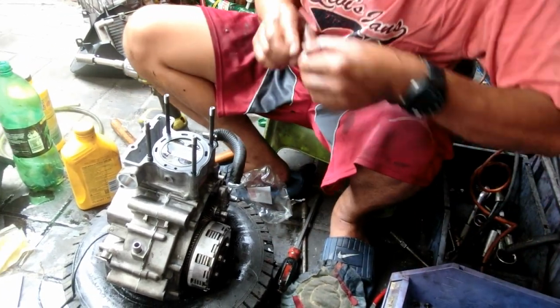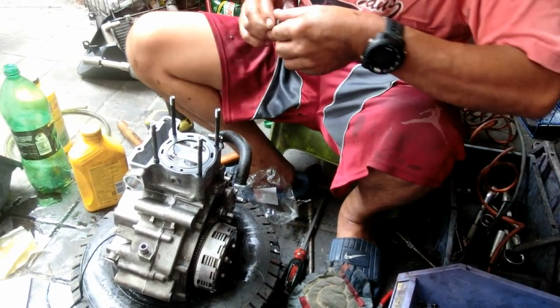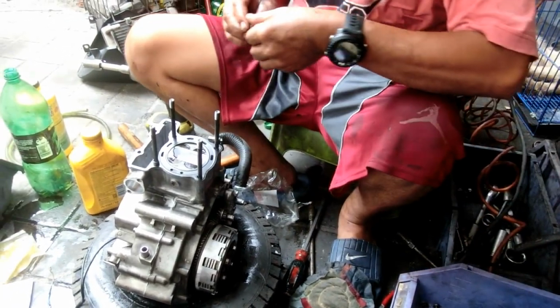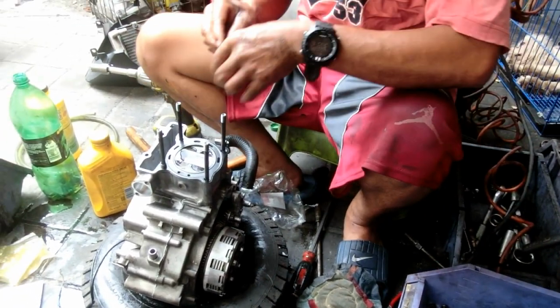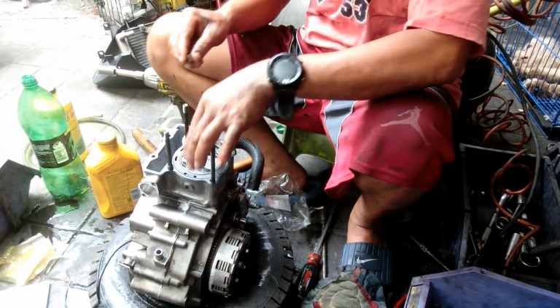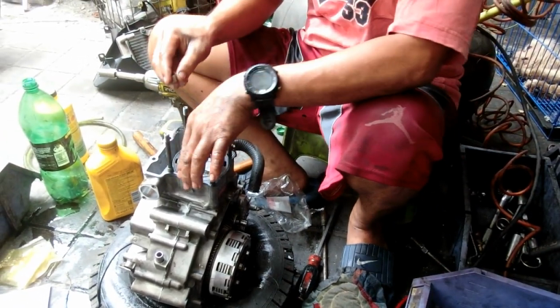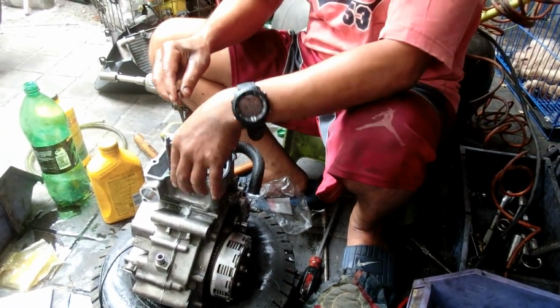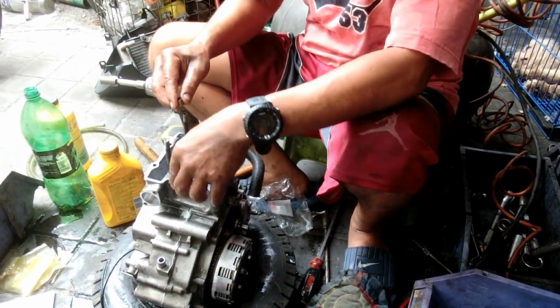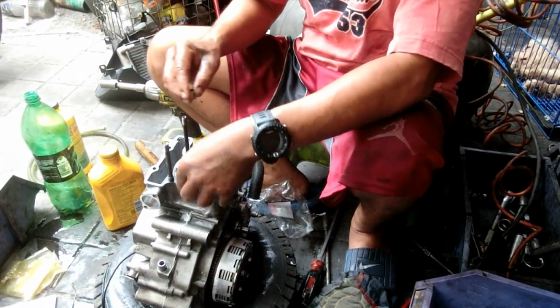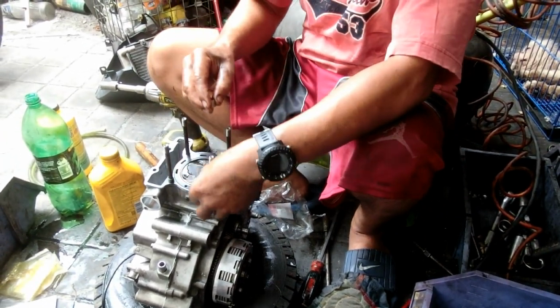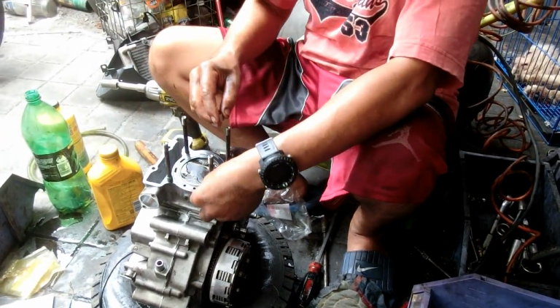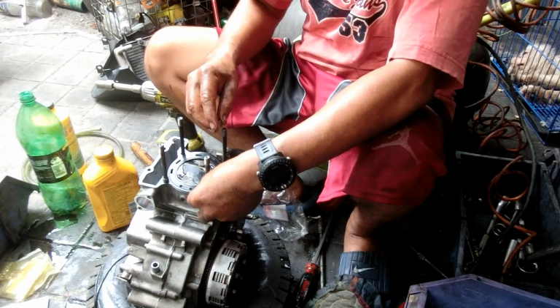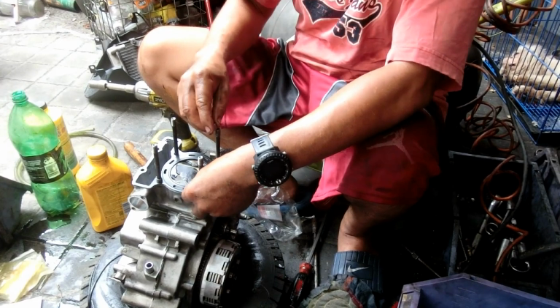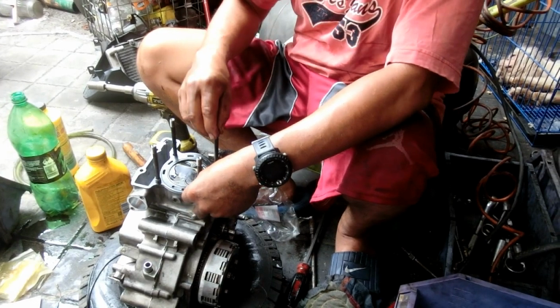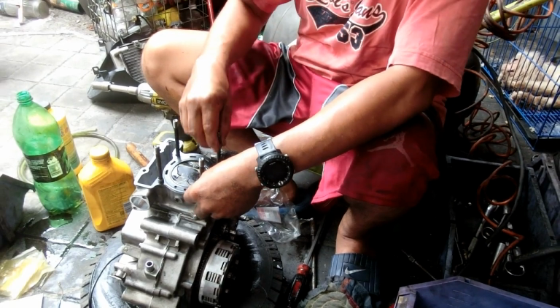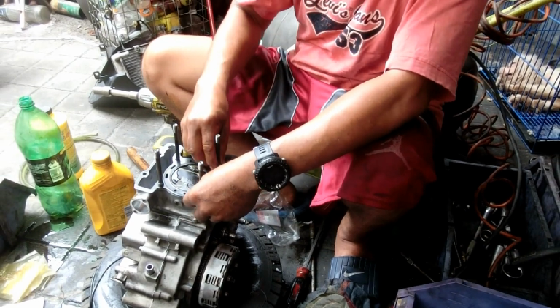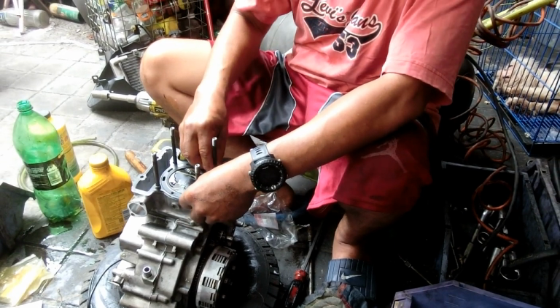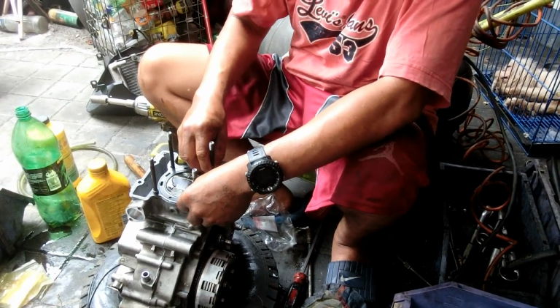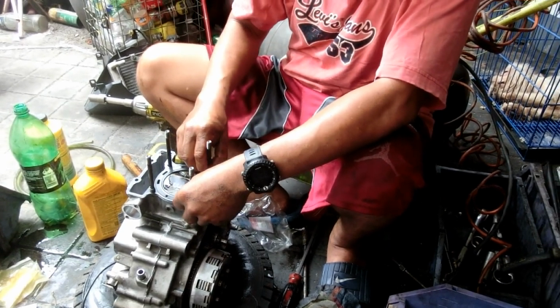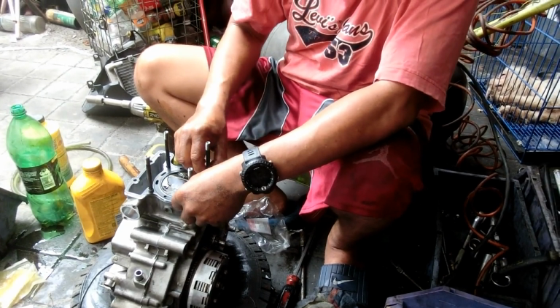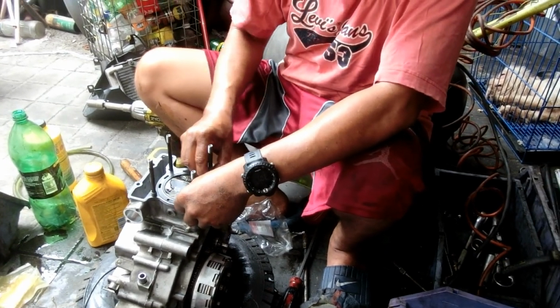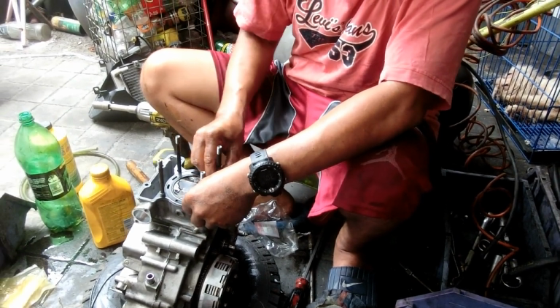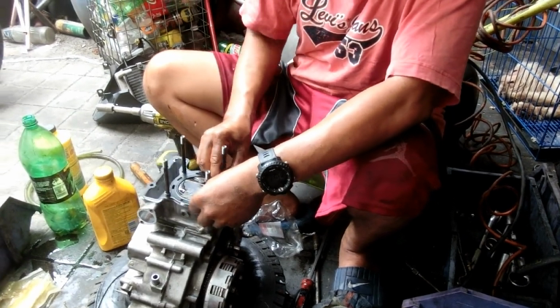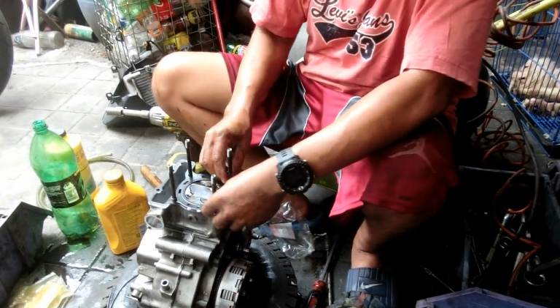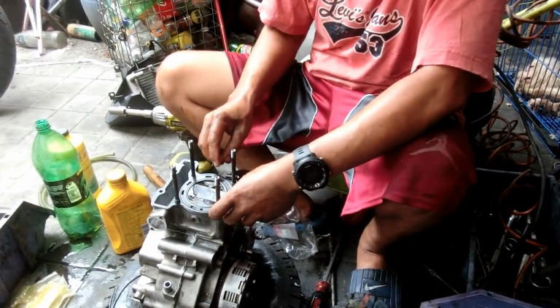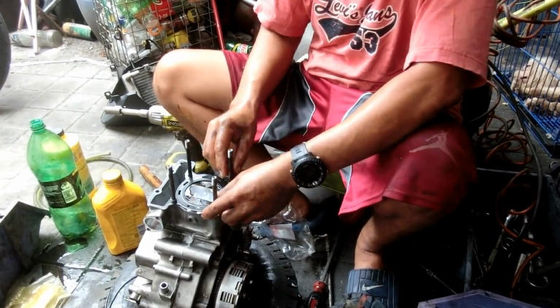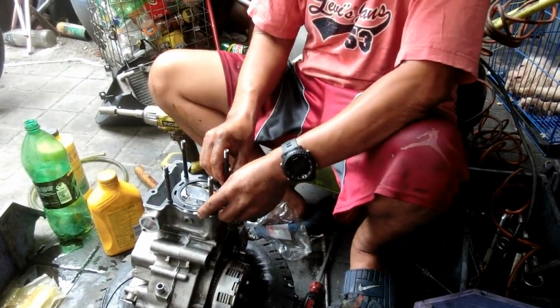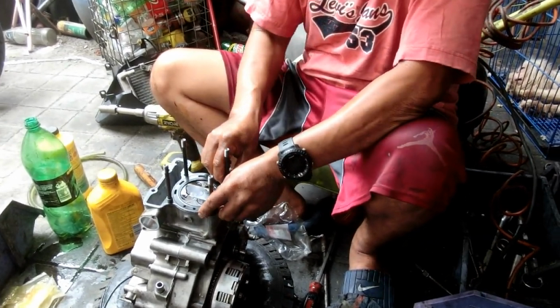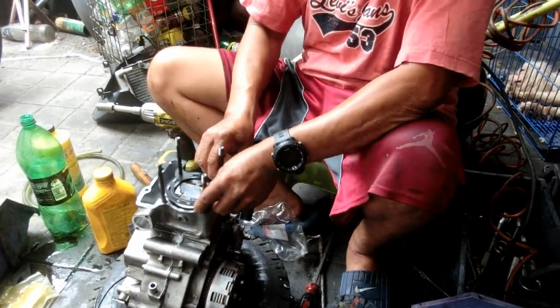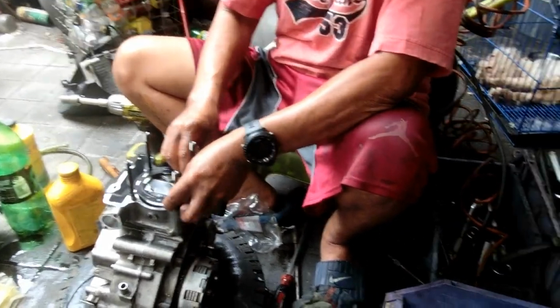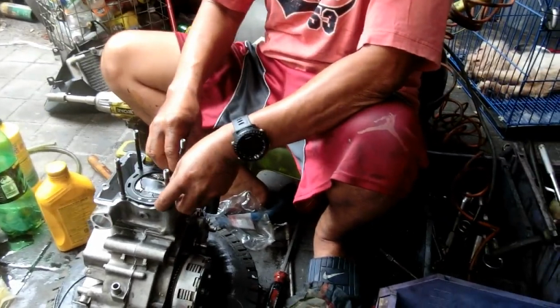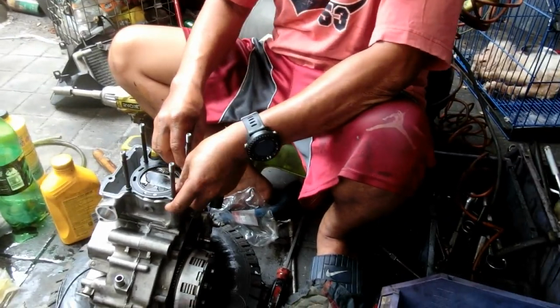Yan mga ka-fix-it, marami na kayong natututunan. Marami na pala tayong natututunan kasama ako.